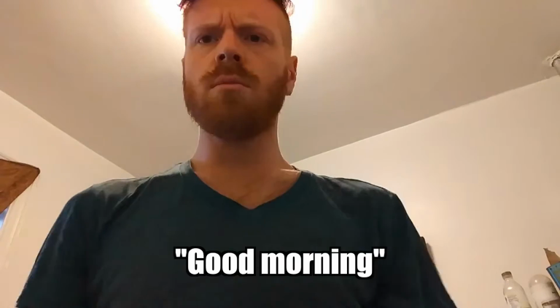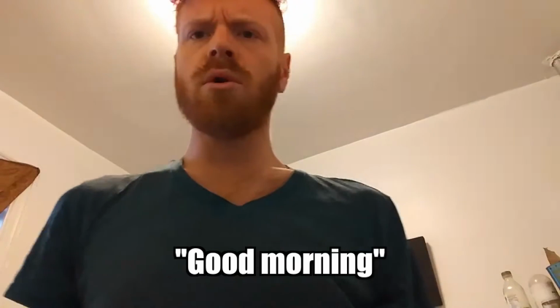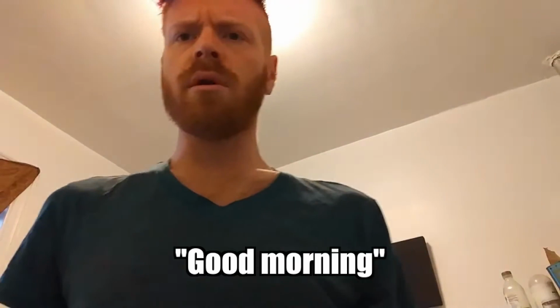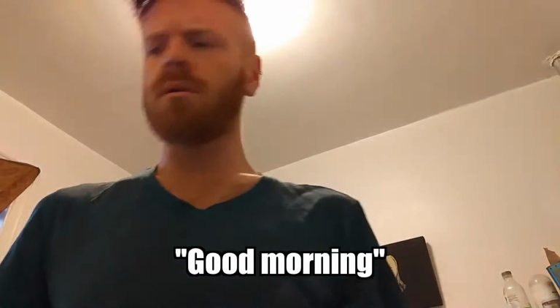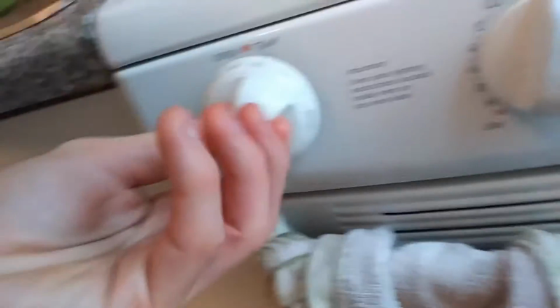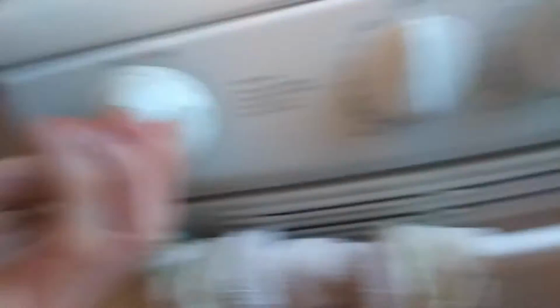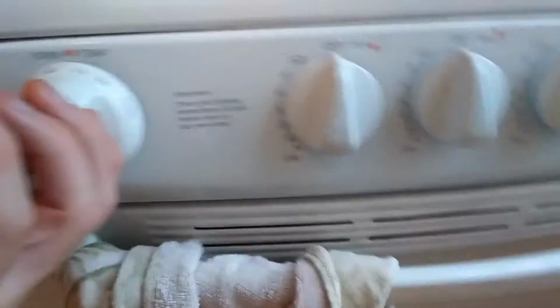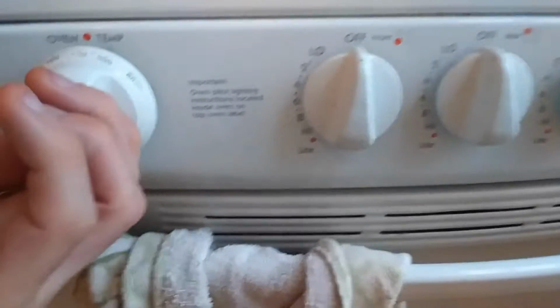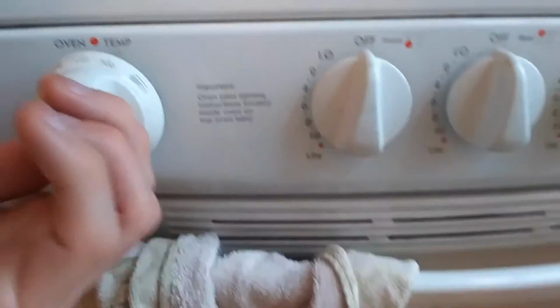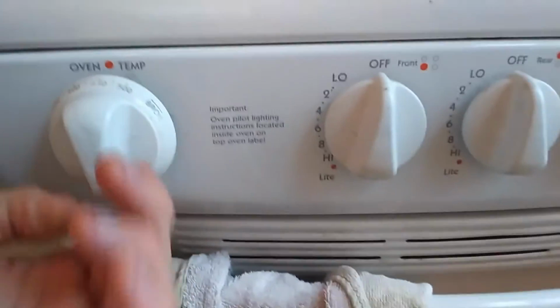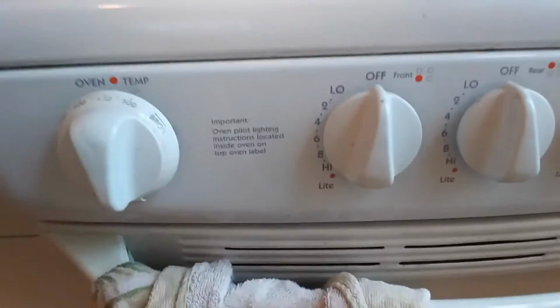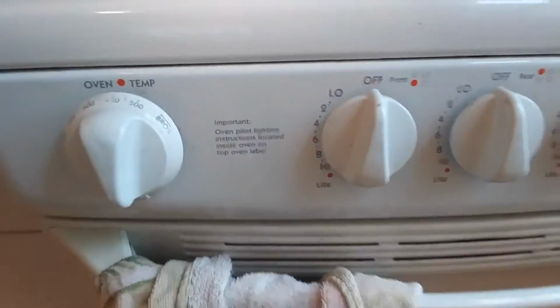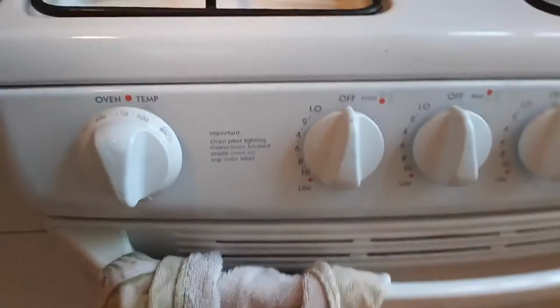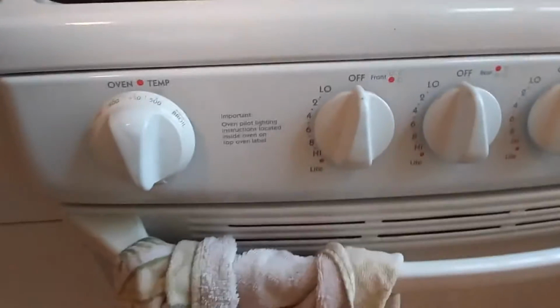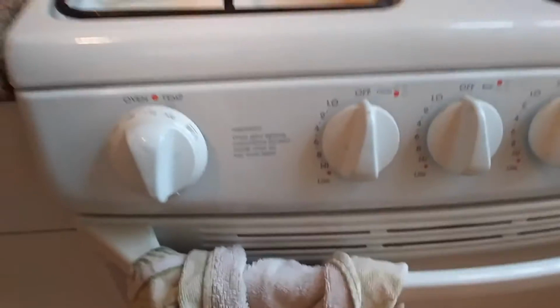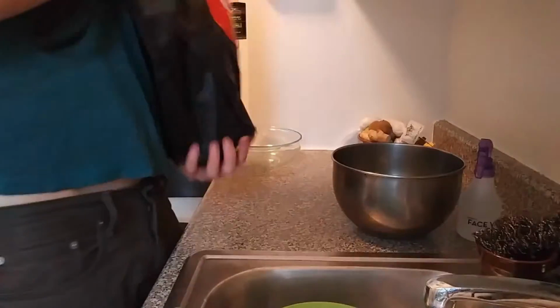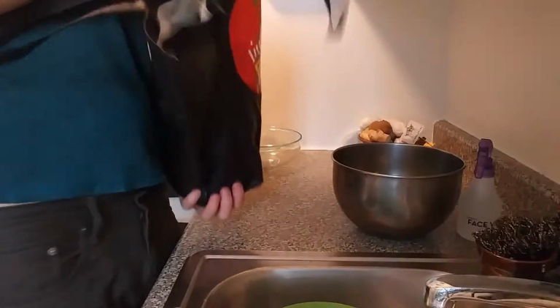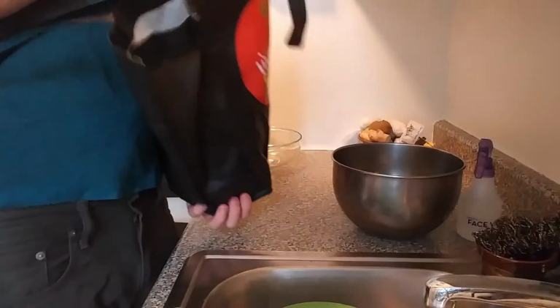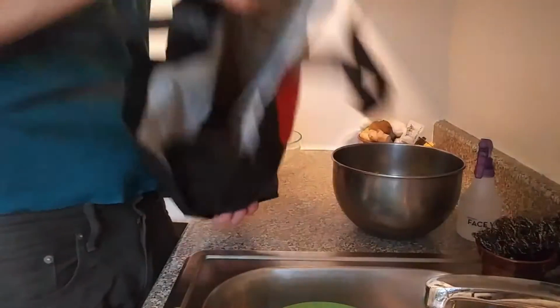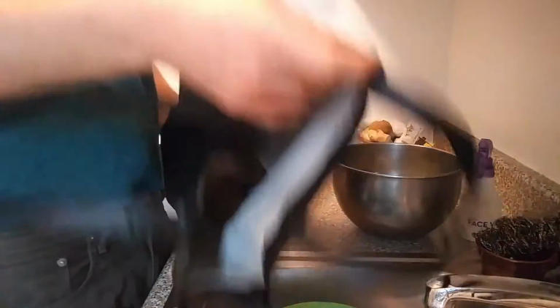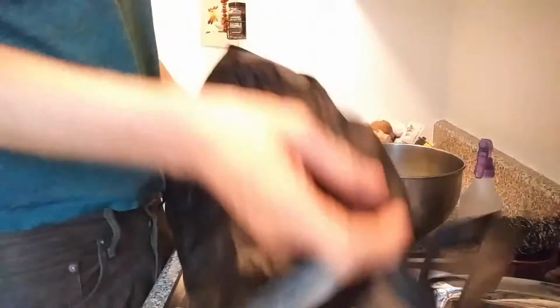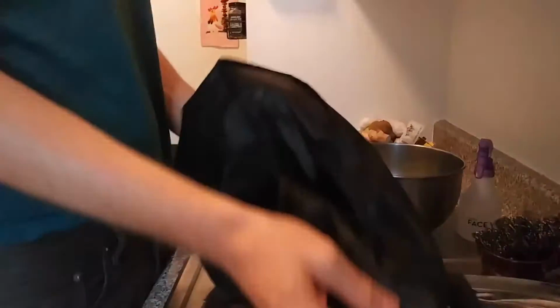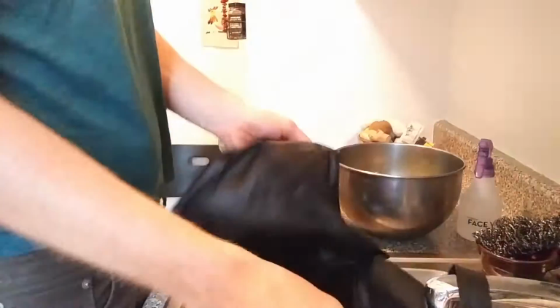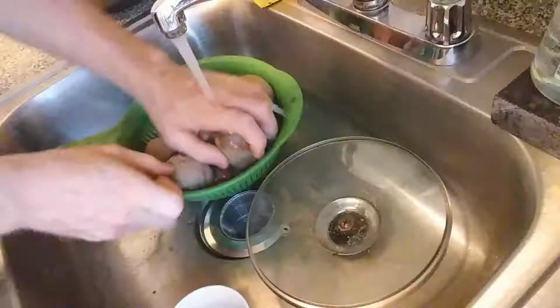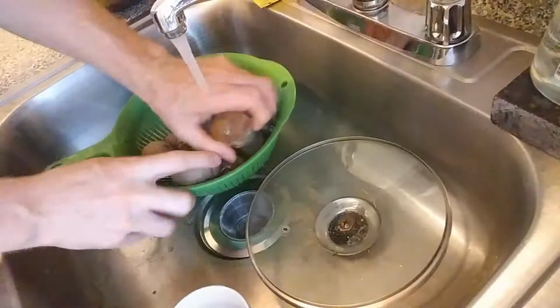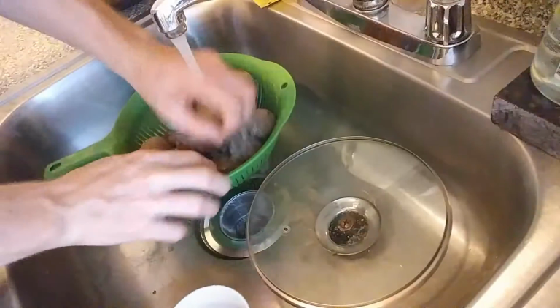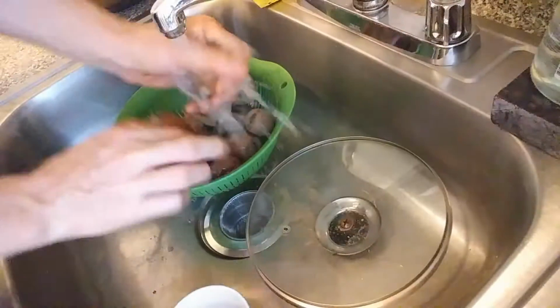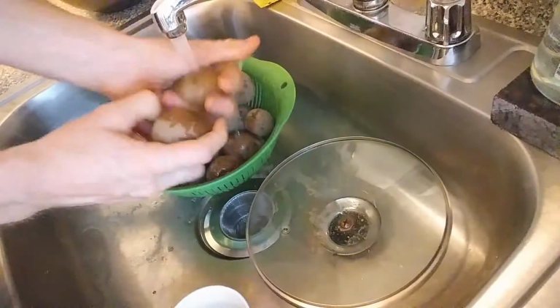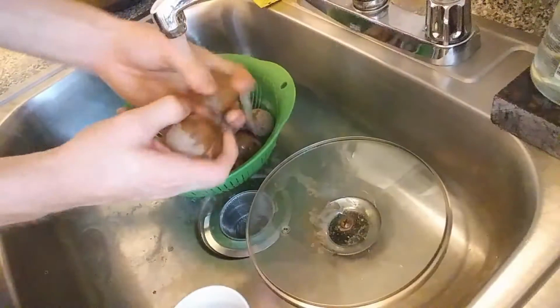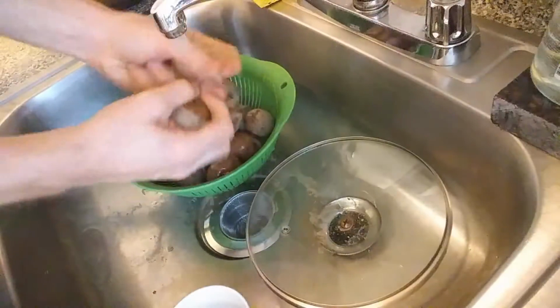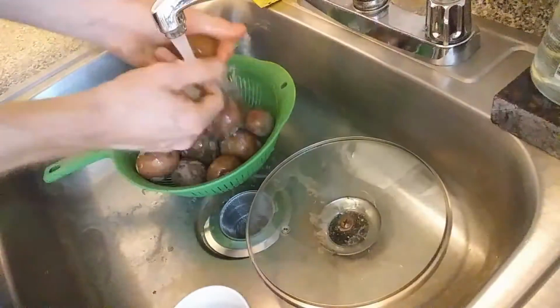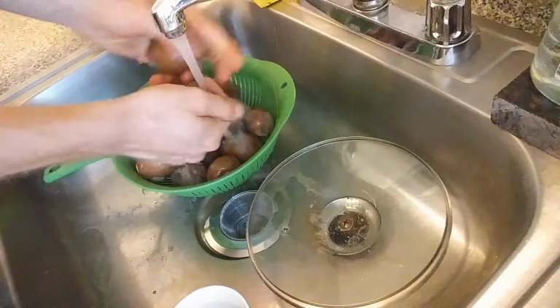Good morning. Preheat that oven at 450. Take your spuds, give them a rinse, get all the dirt off them.